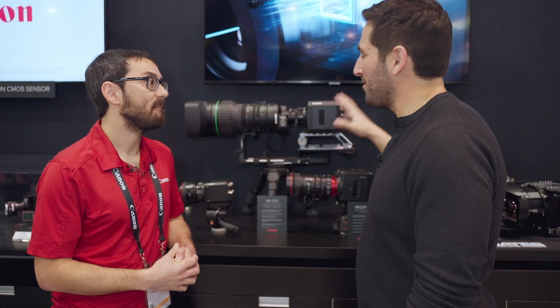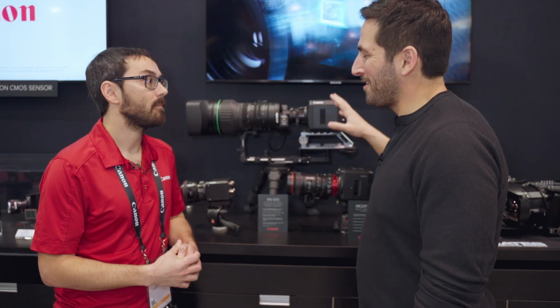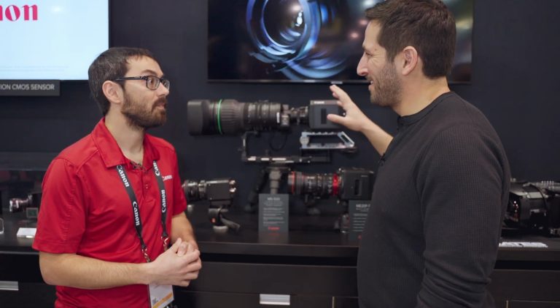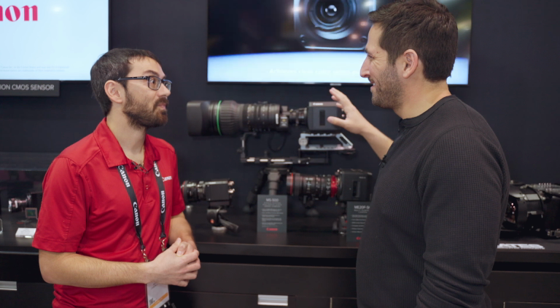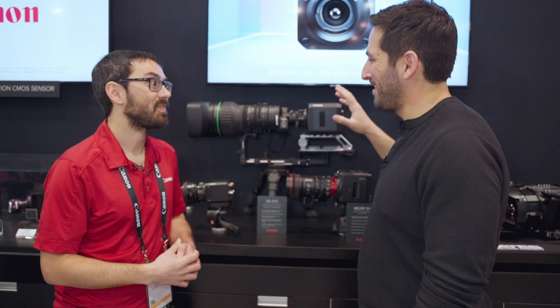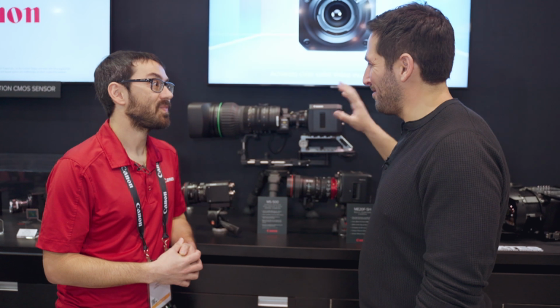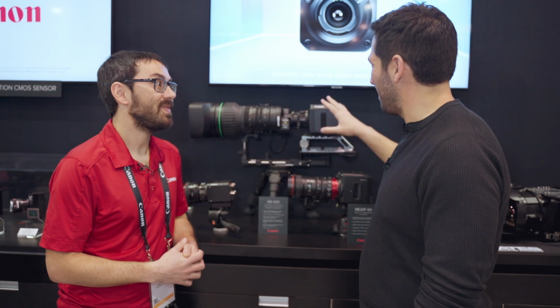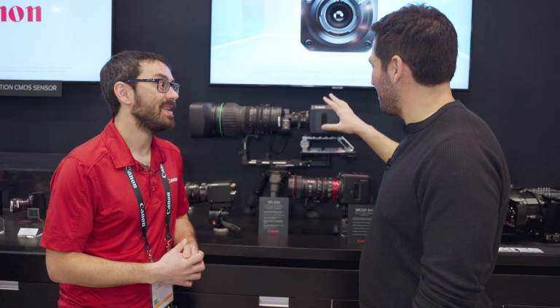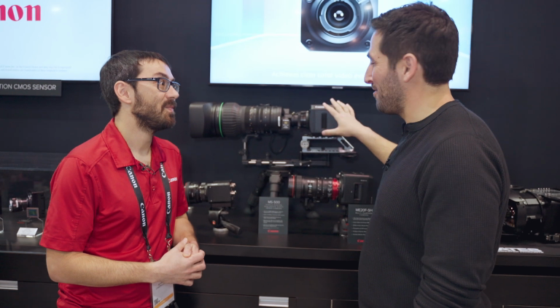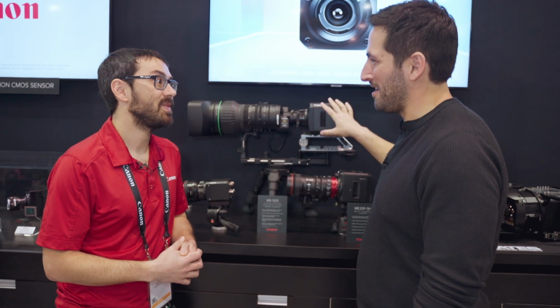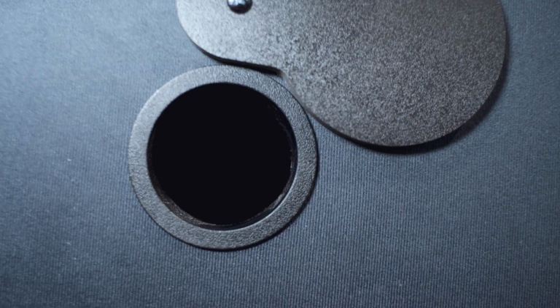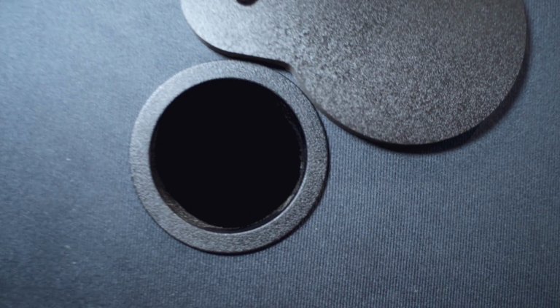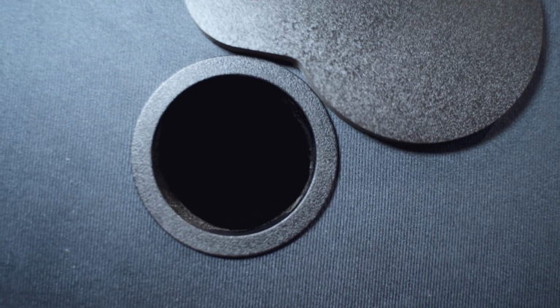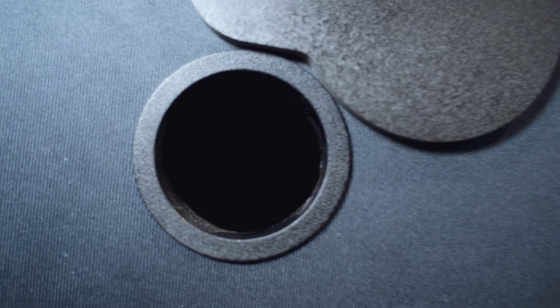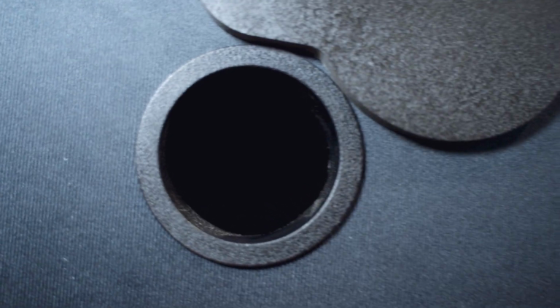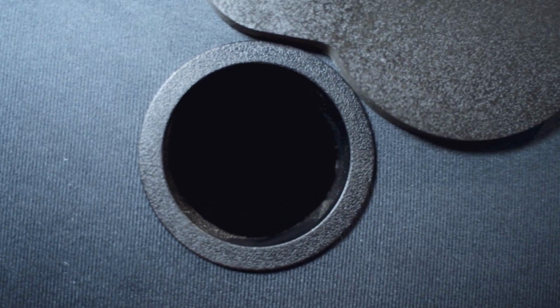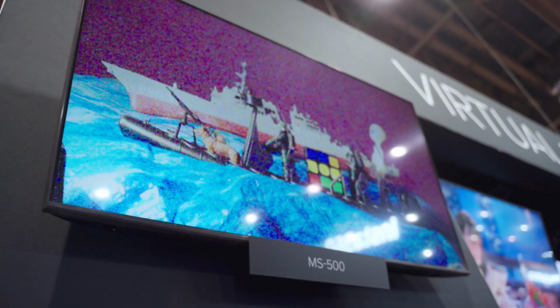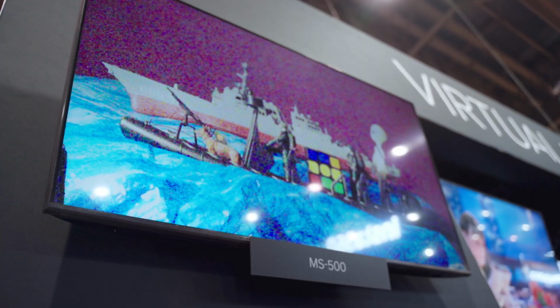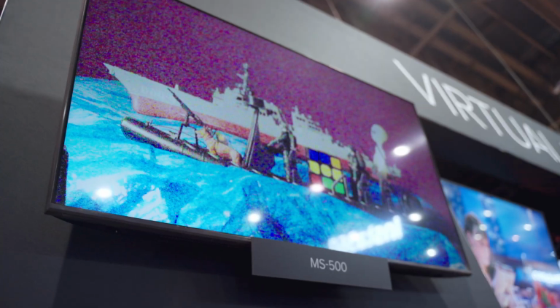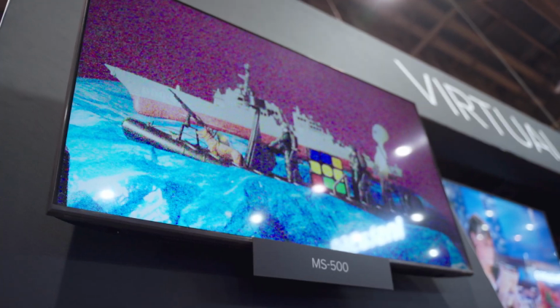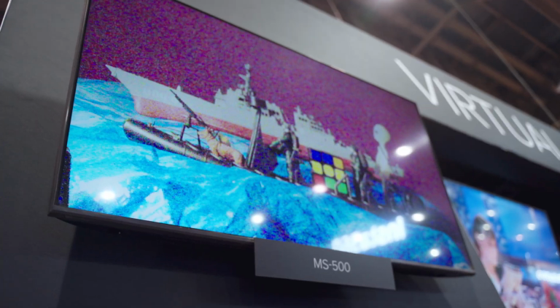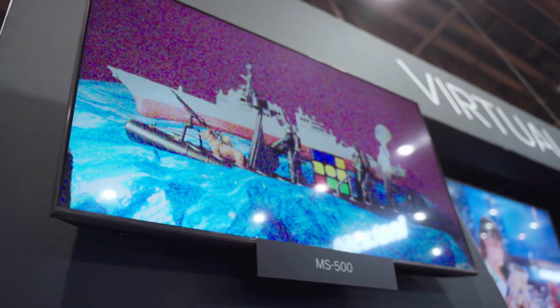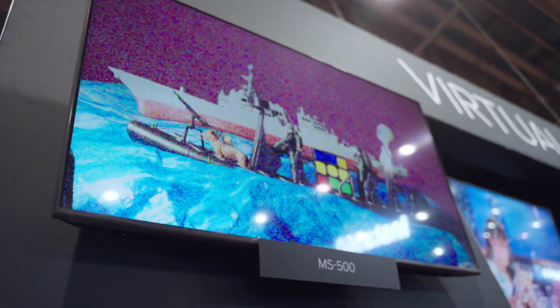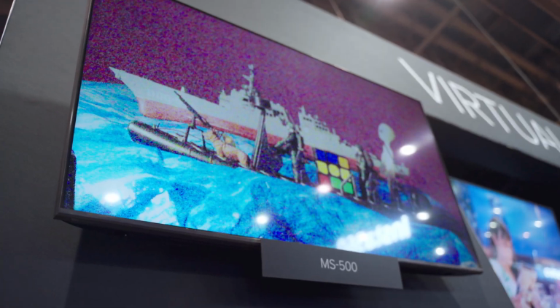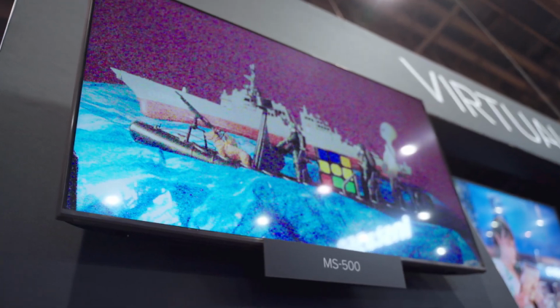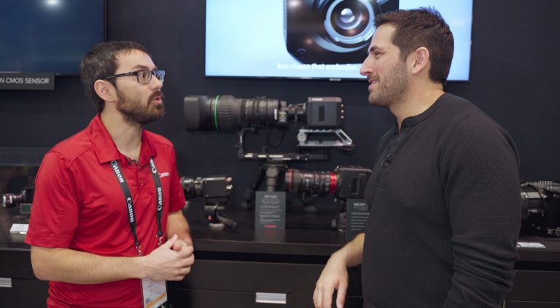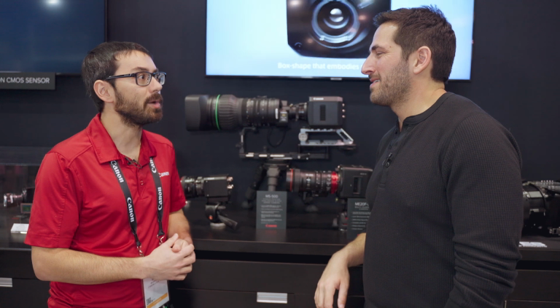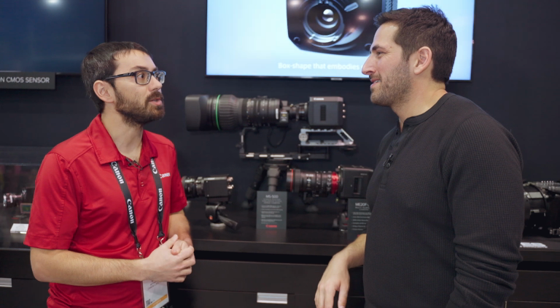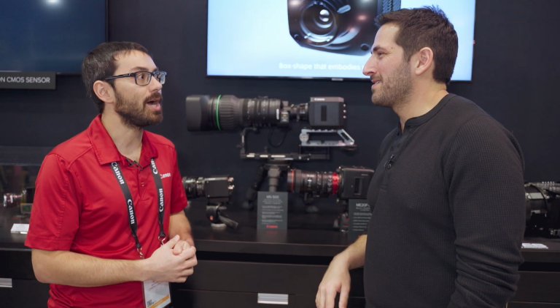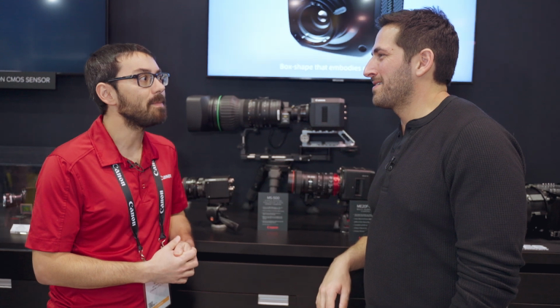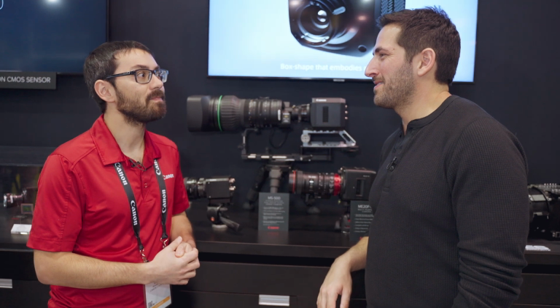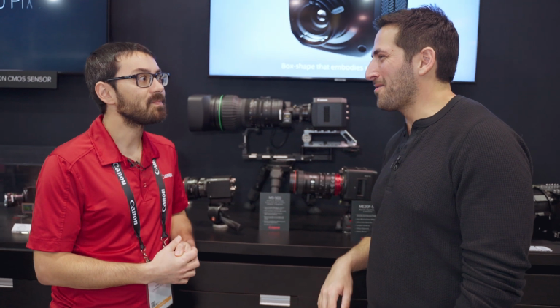How dark can this camera see? Probably quarter moonlight — it would do a really good job.